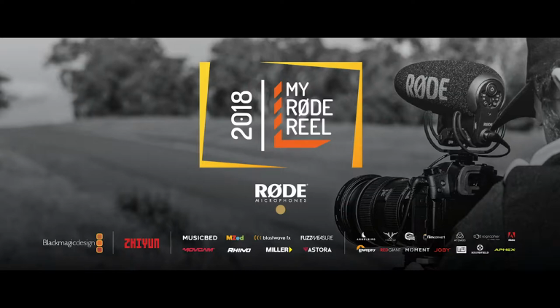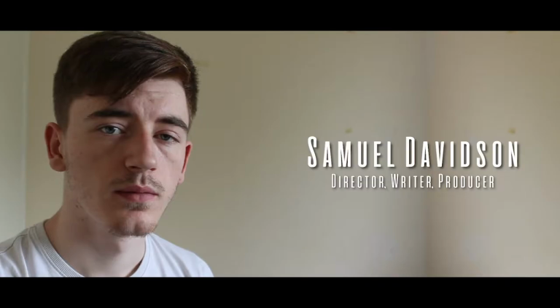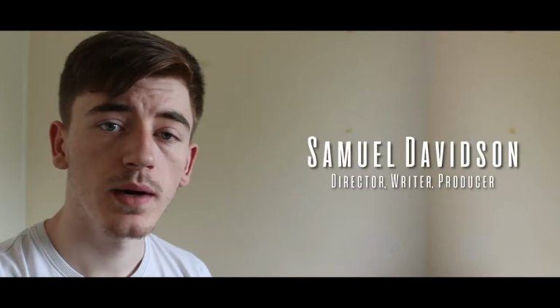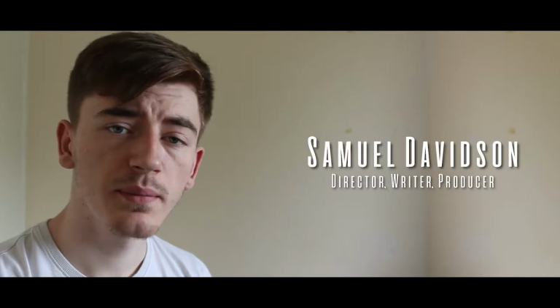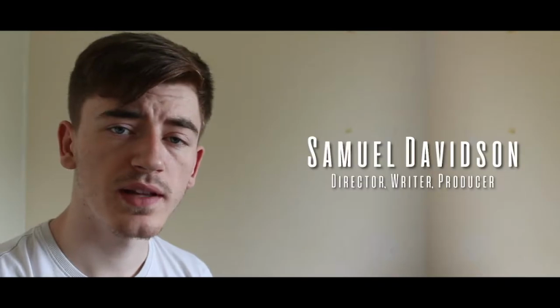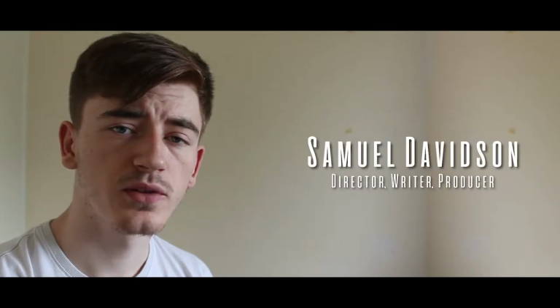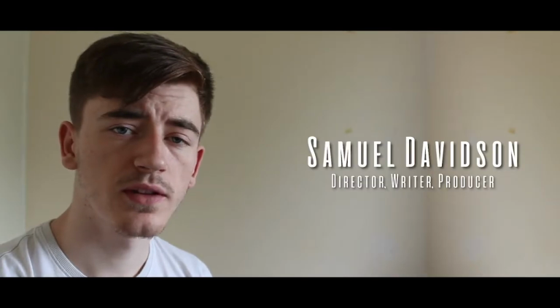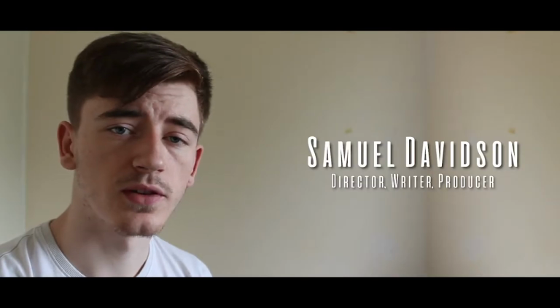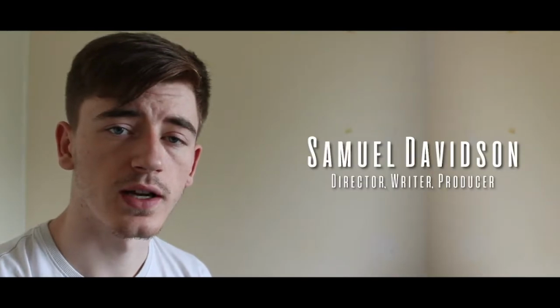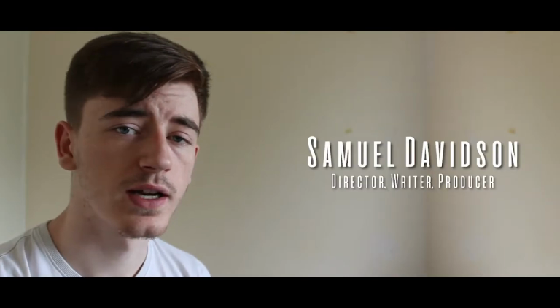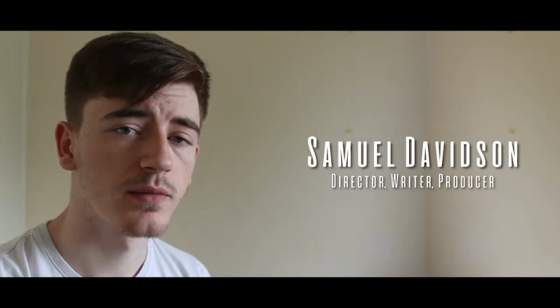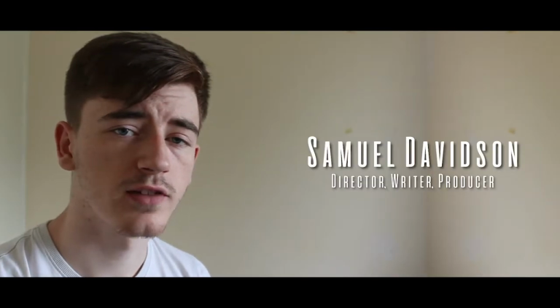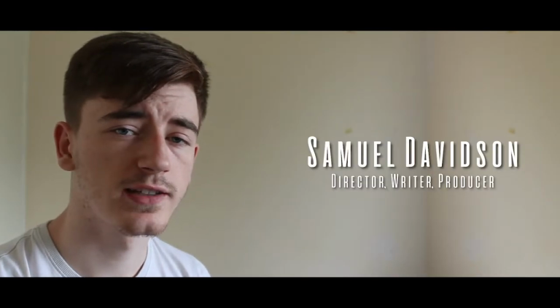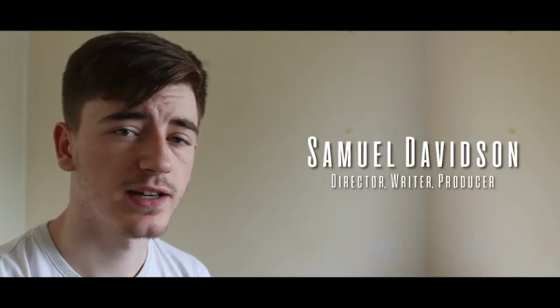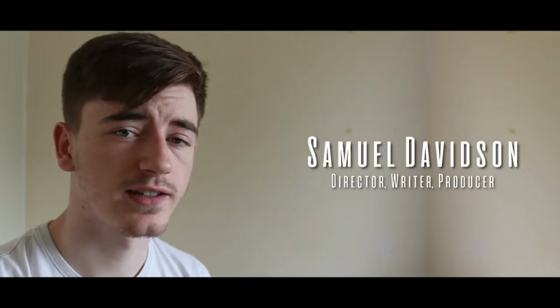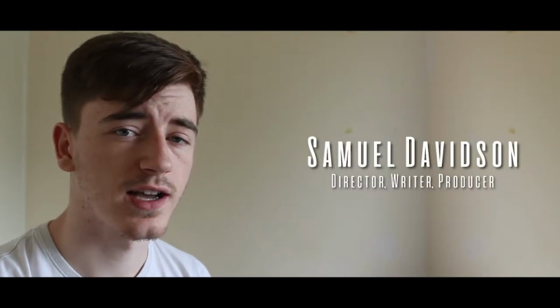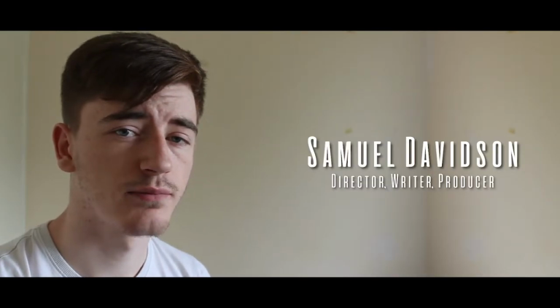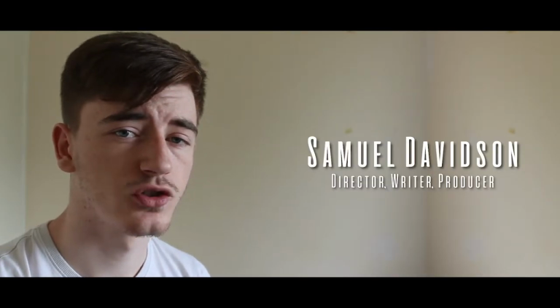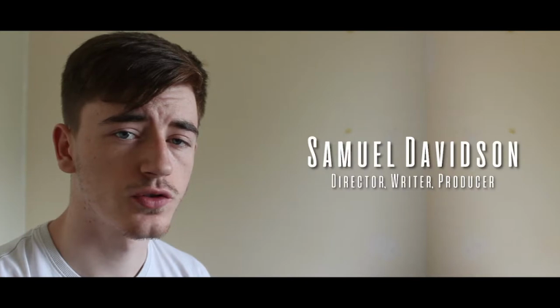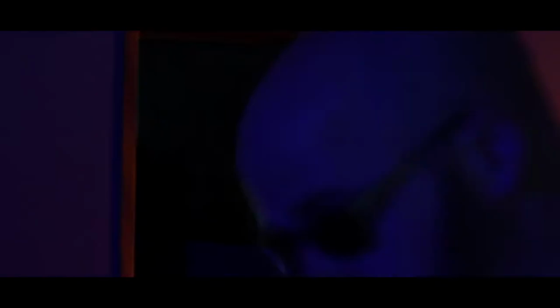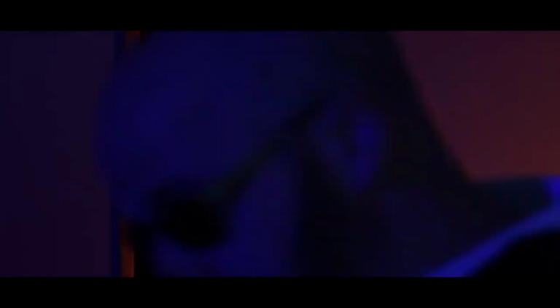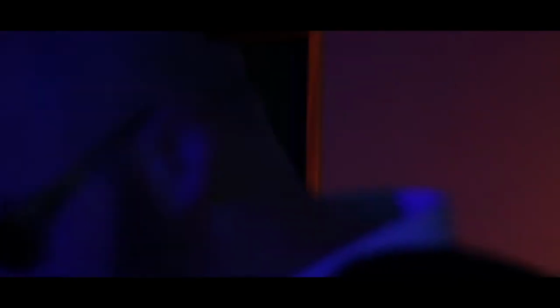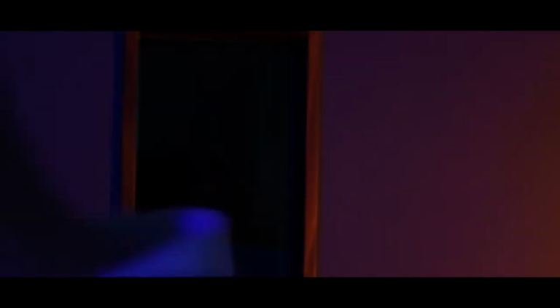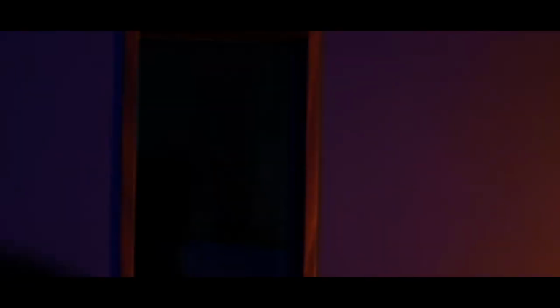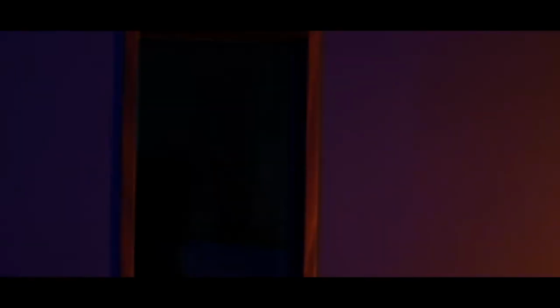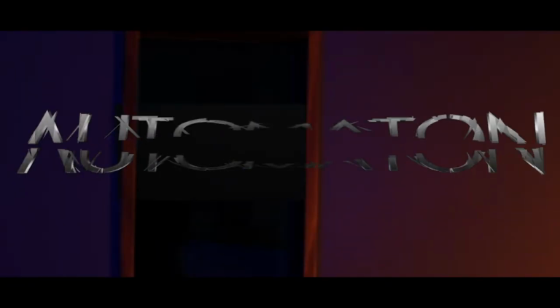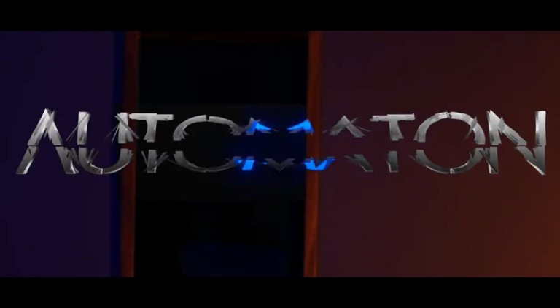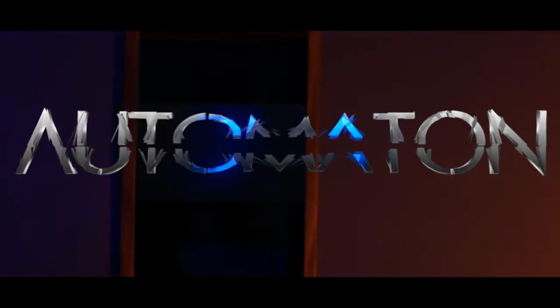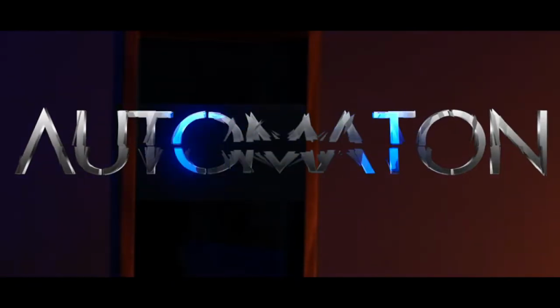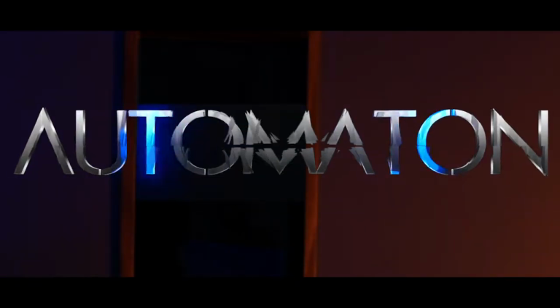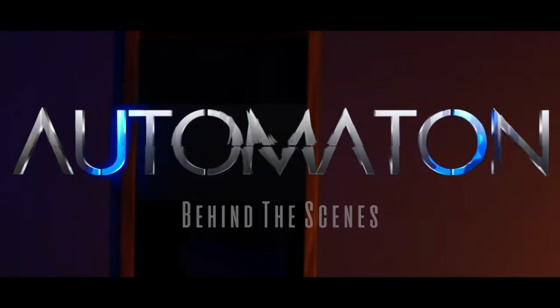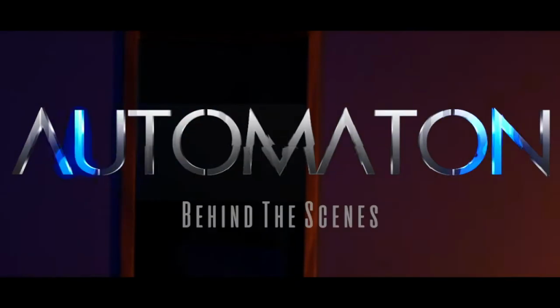My name is Samuel Davison and I am the writer, director and producer of my short film Automaton.